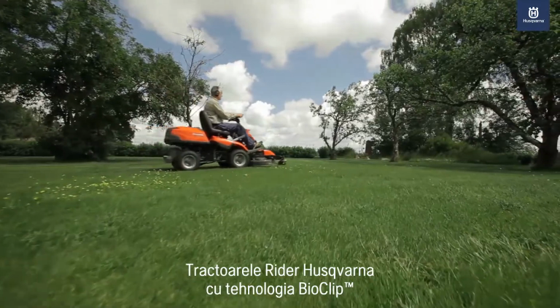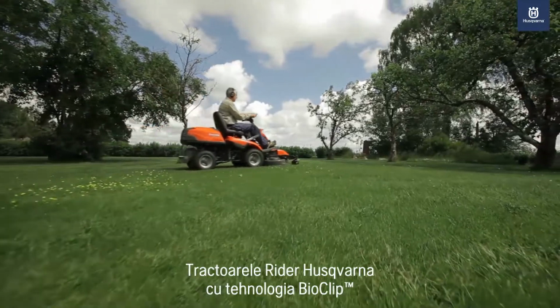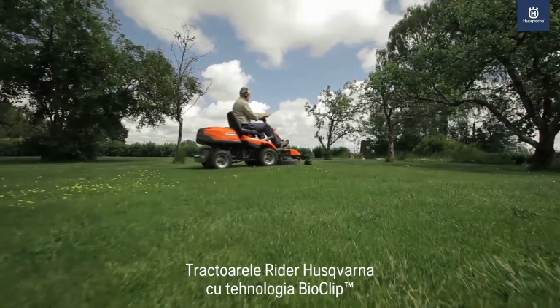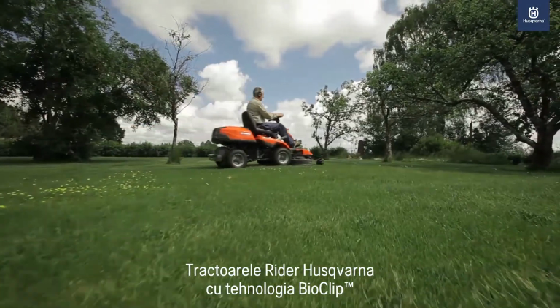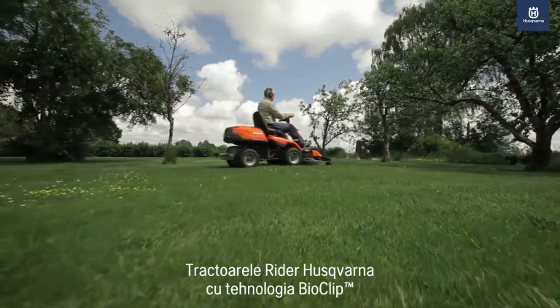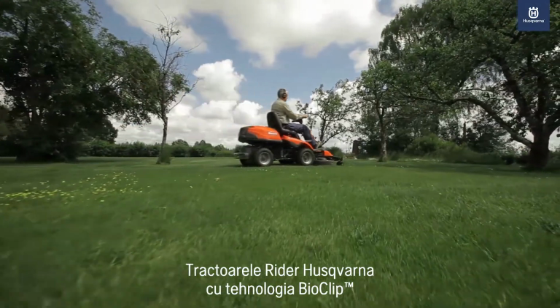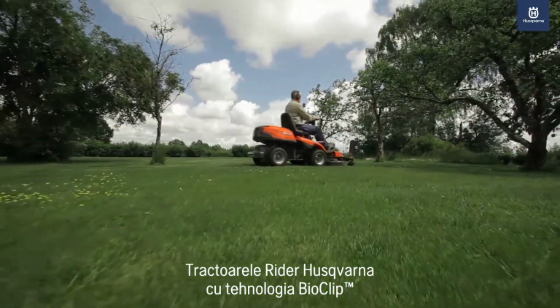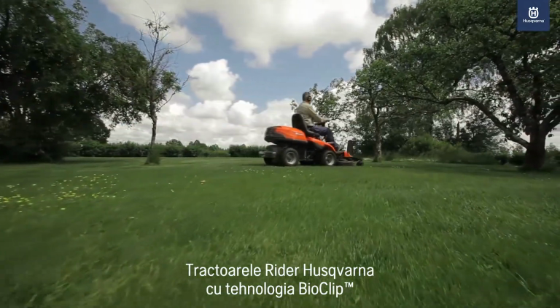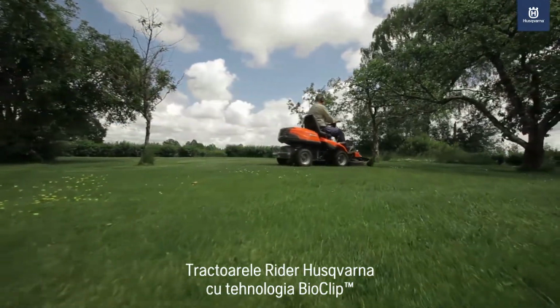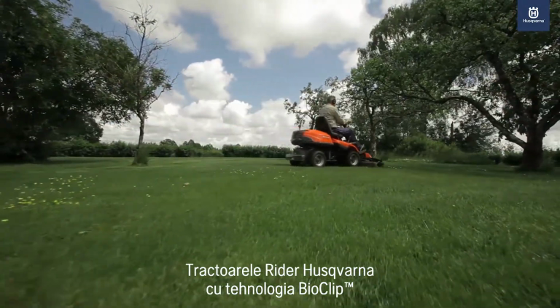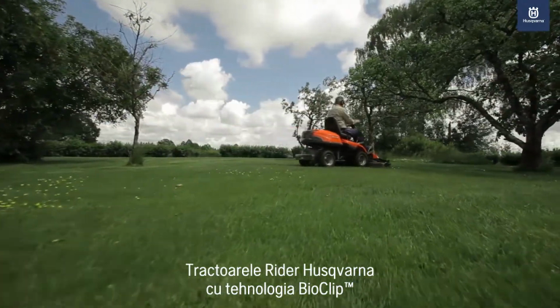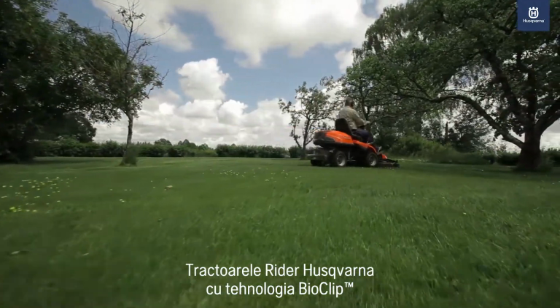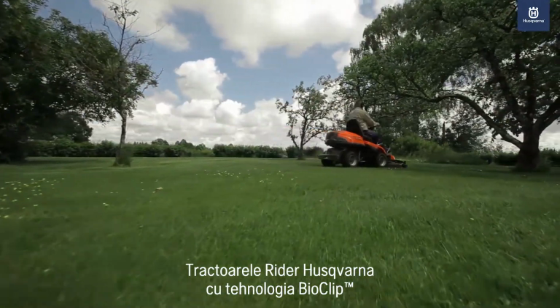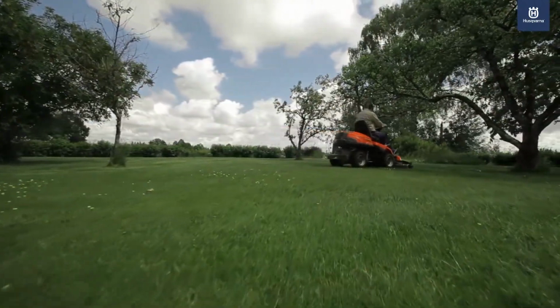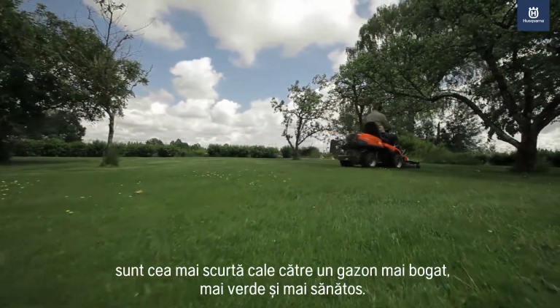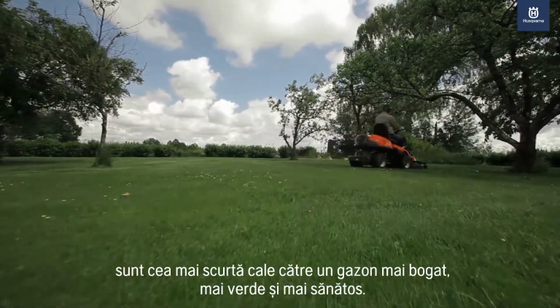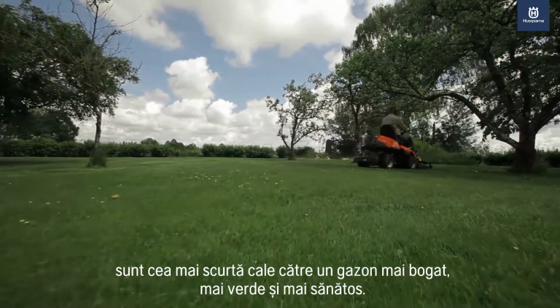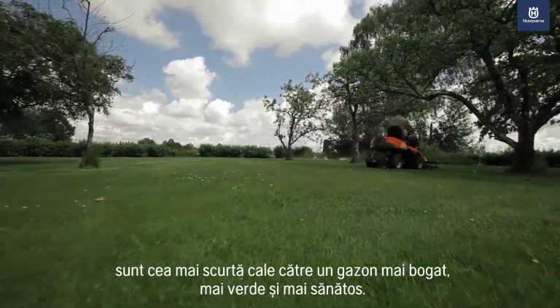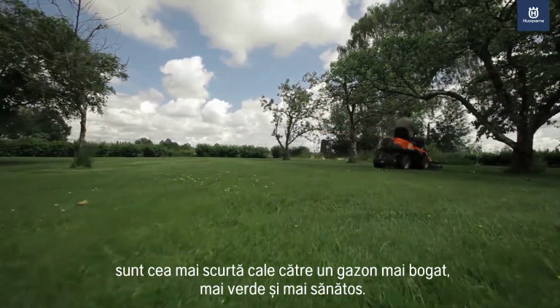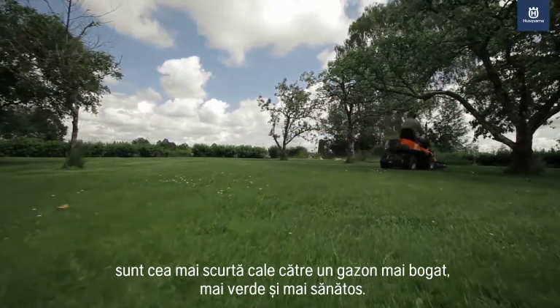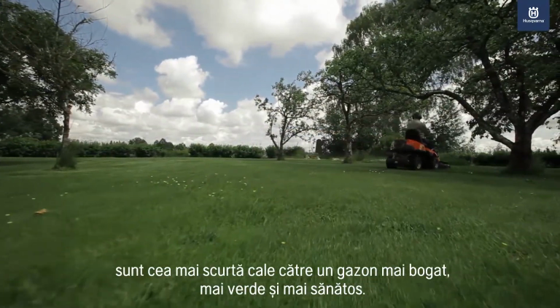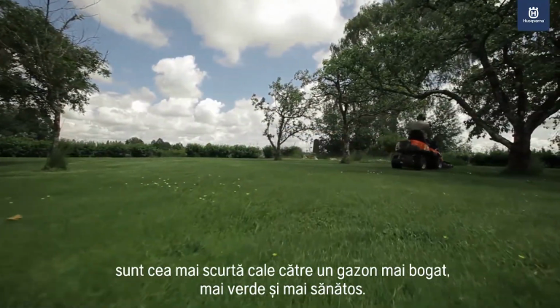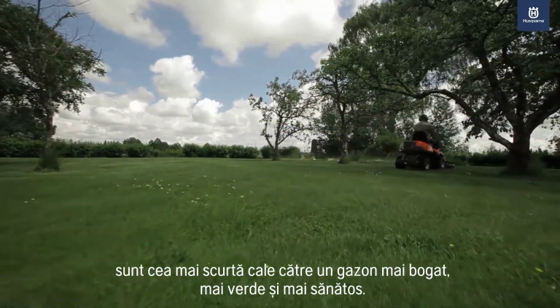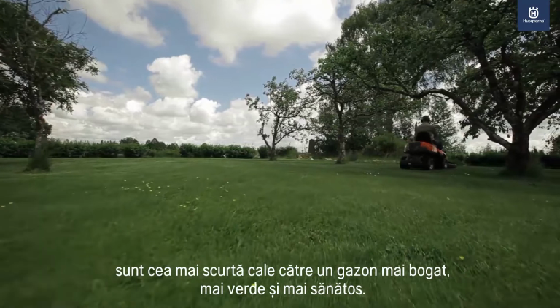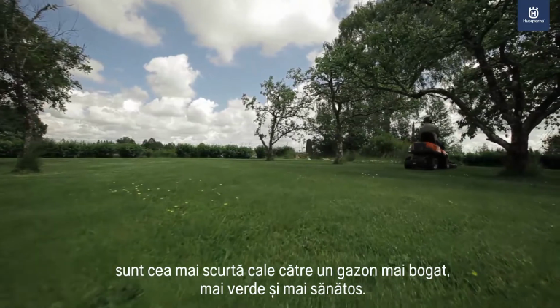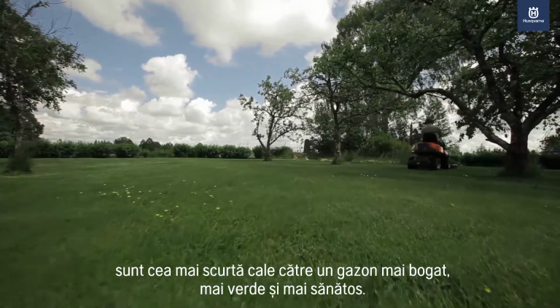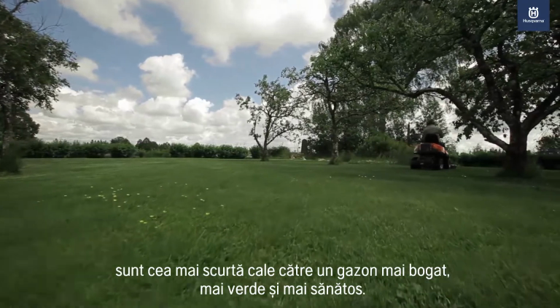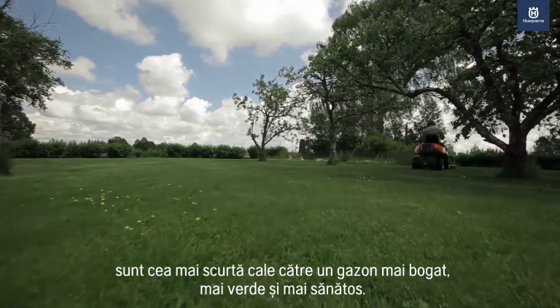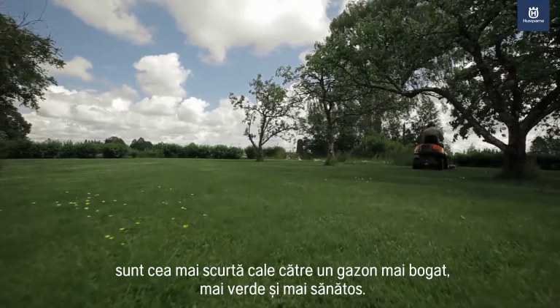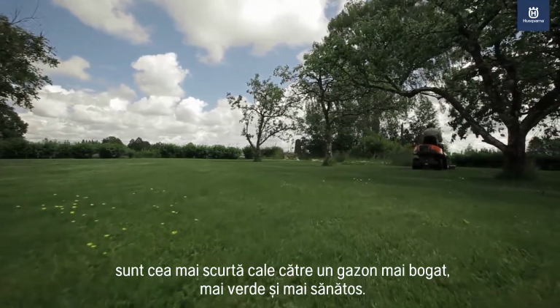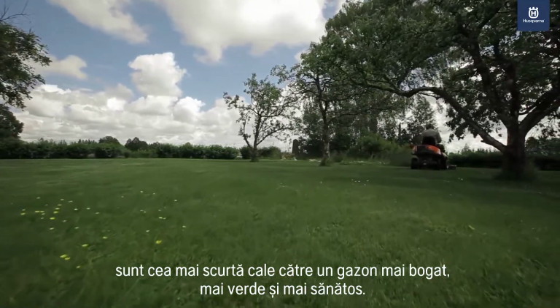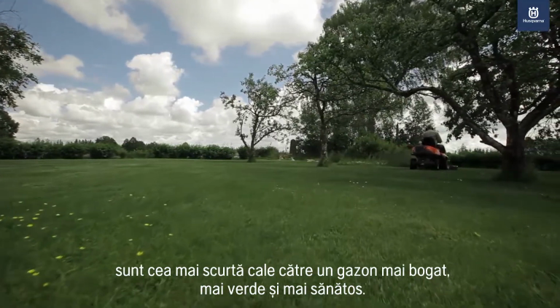Husqvarna rider with BioClip technology — the shortcut to a richer, greener, healthier lawn.